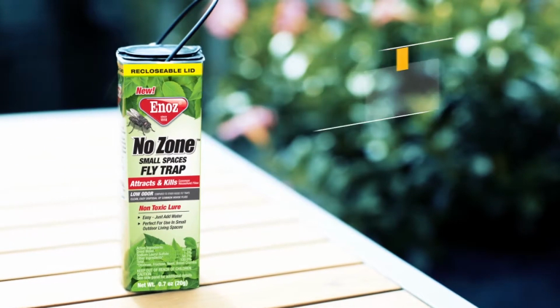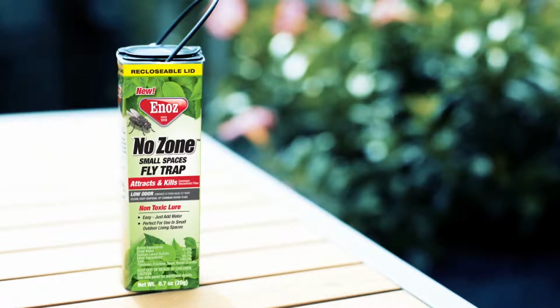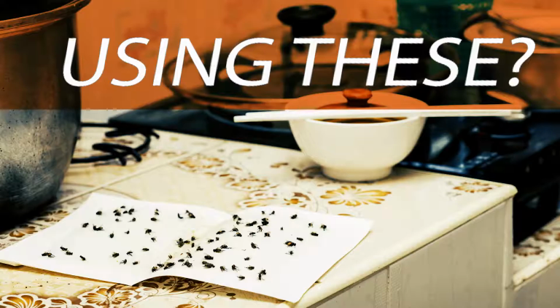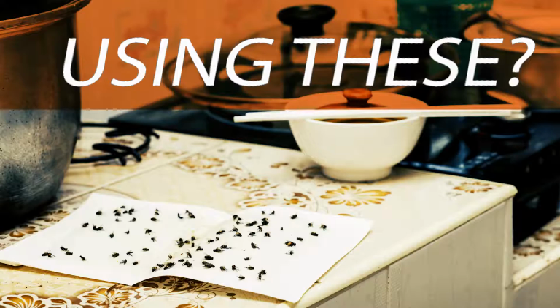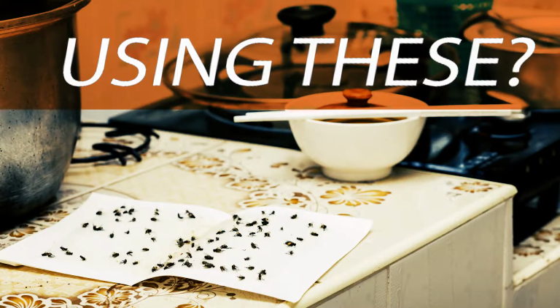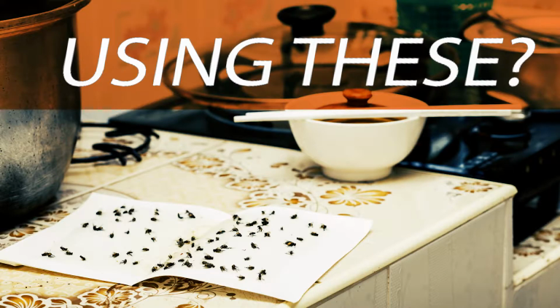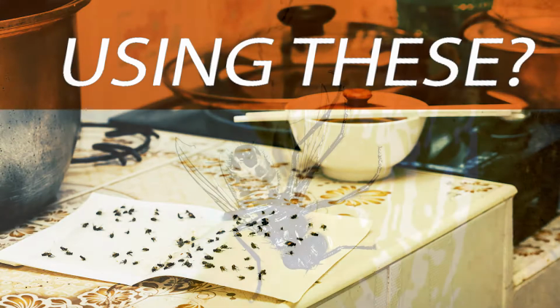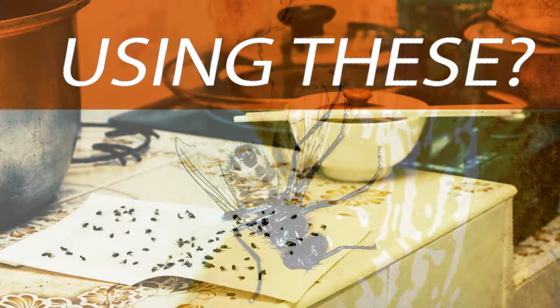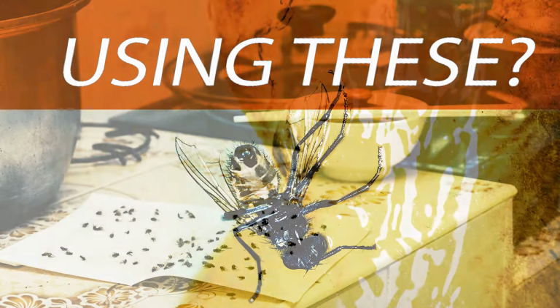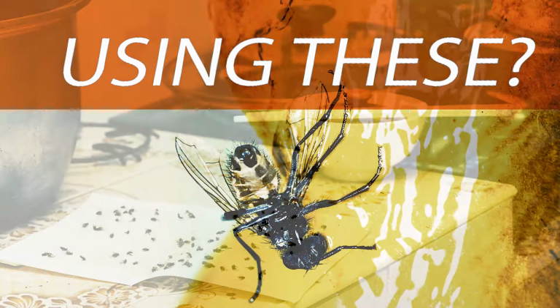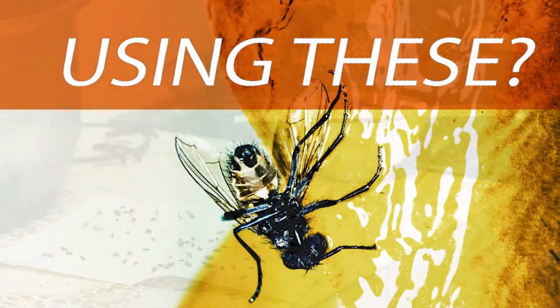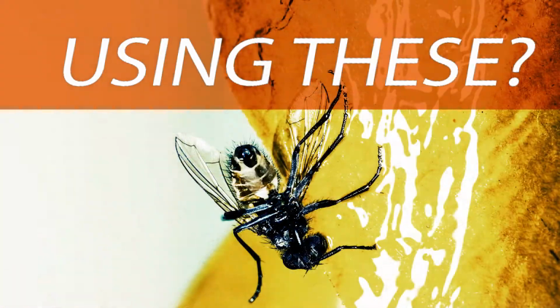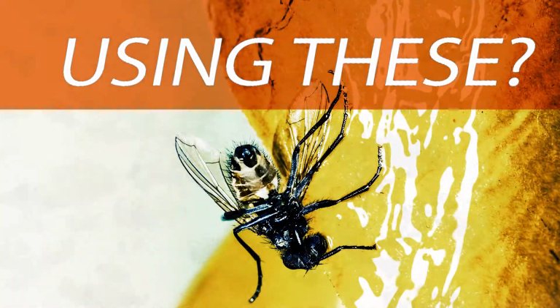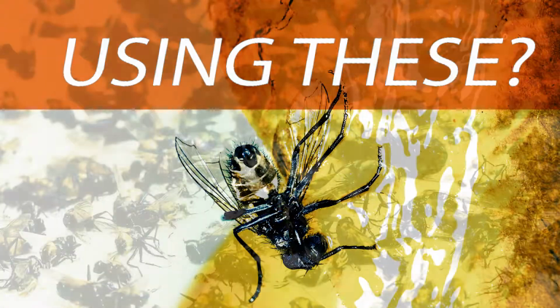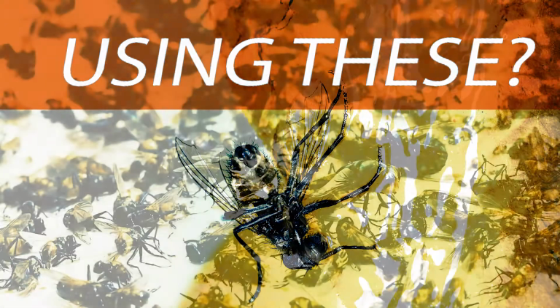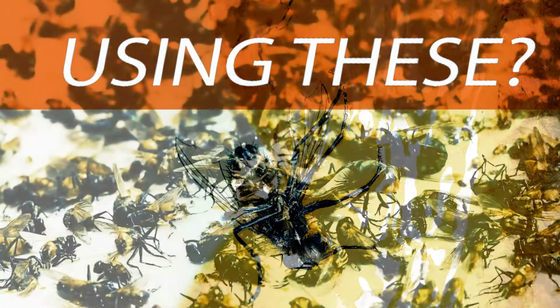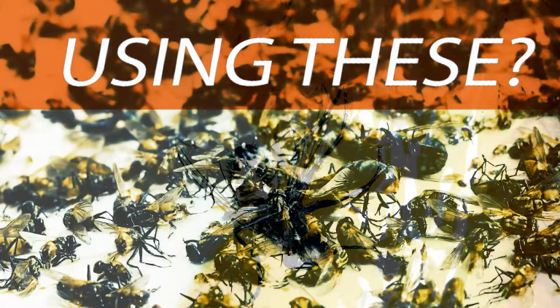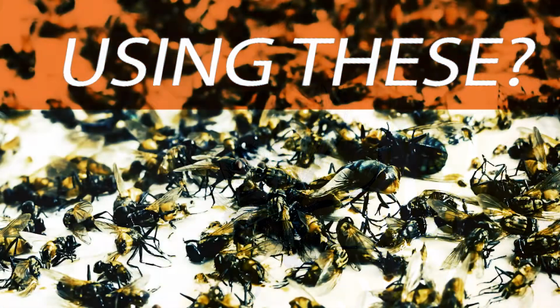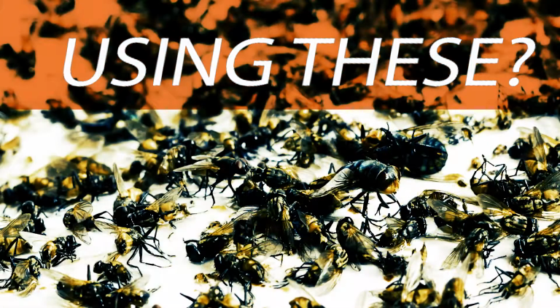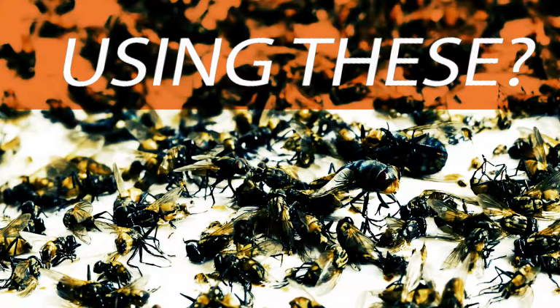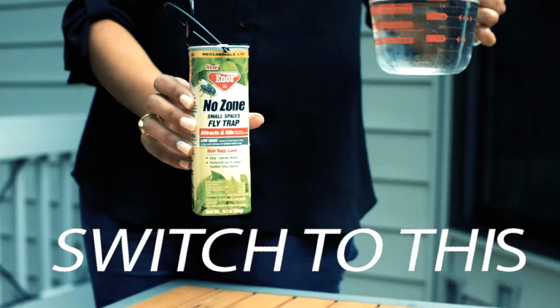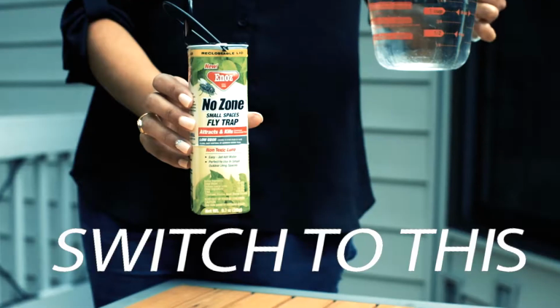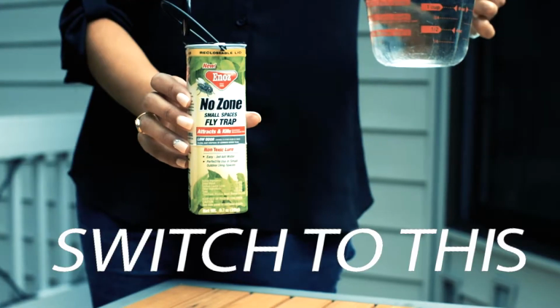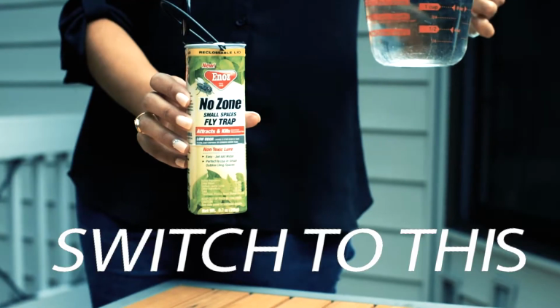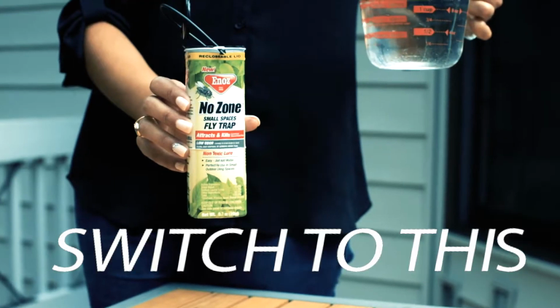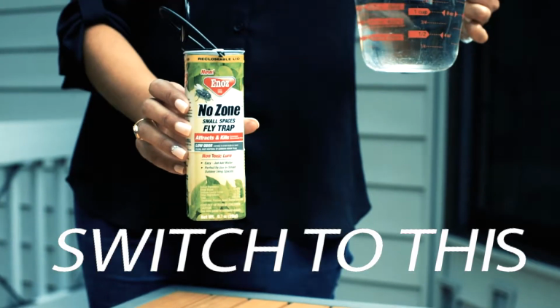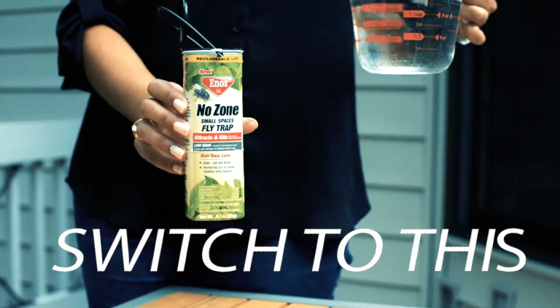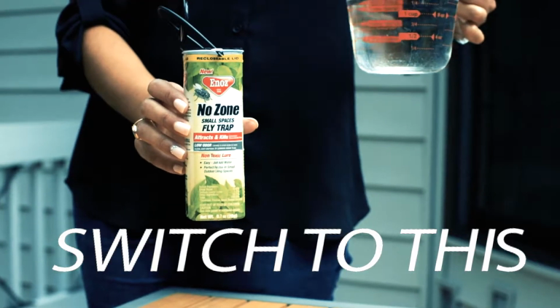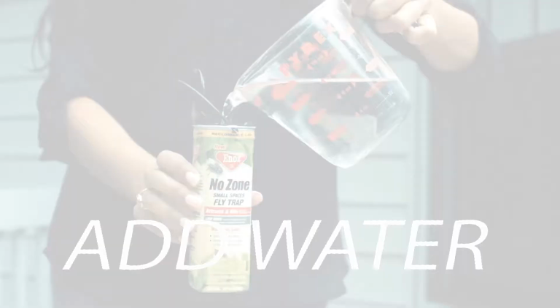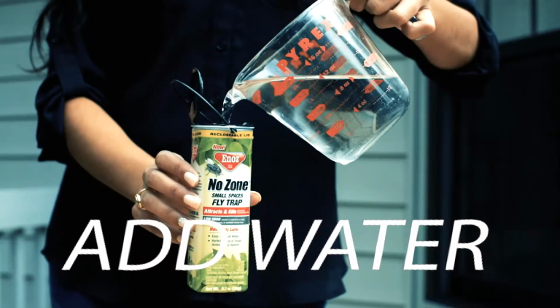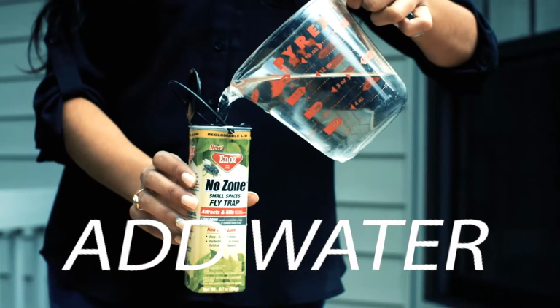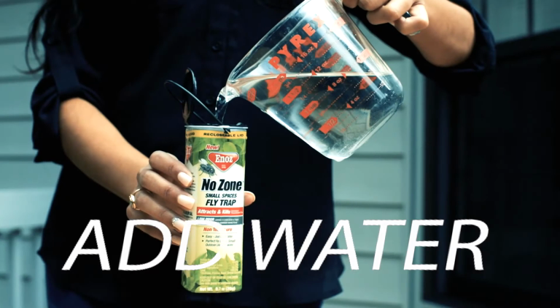Fly traps can be messy, smelly, and, well, disgusting. So Enaw's designed a better fly trap.